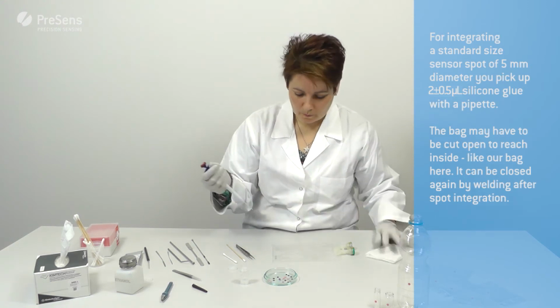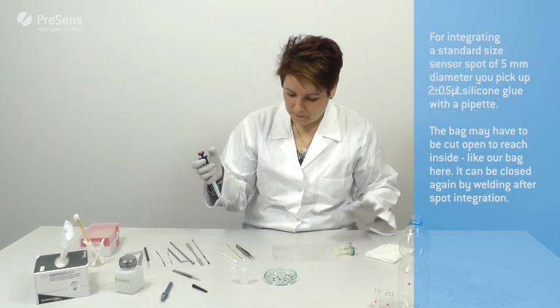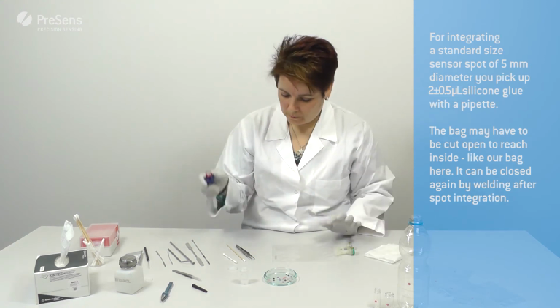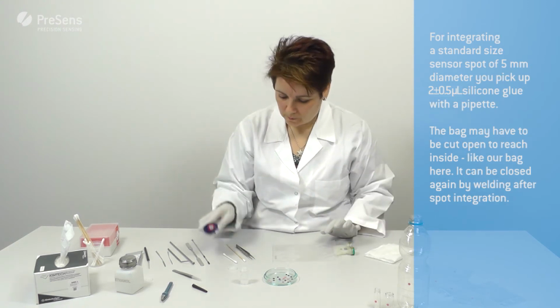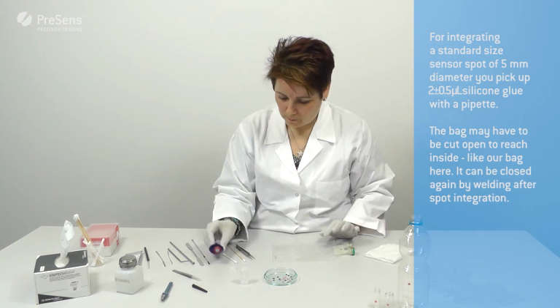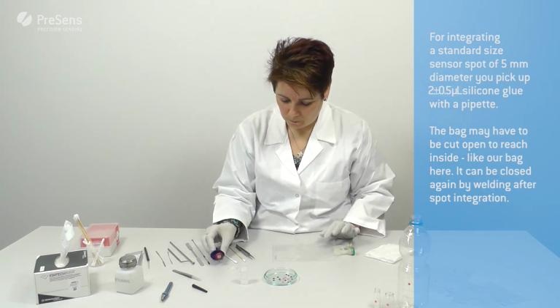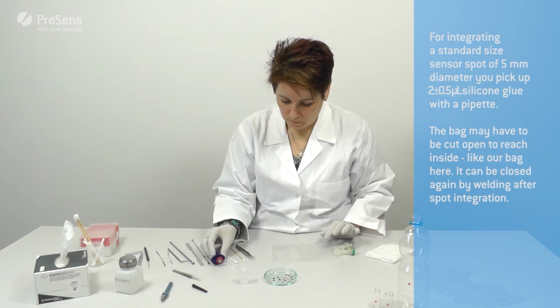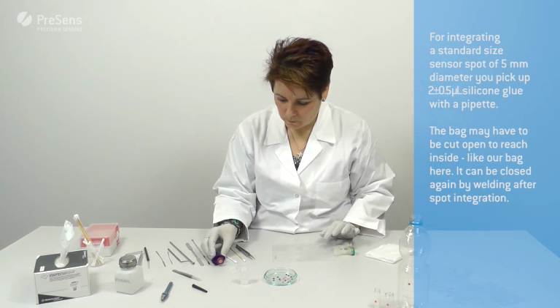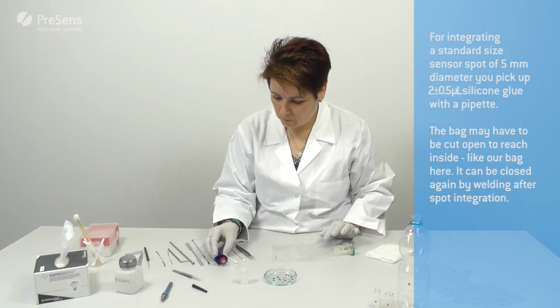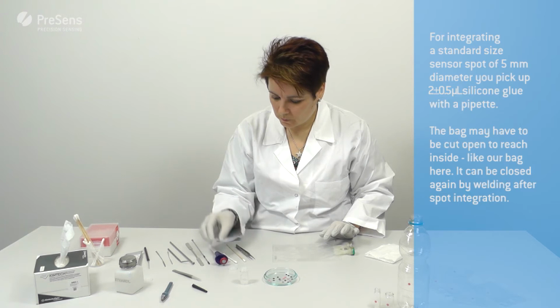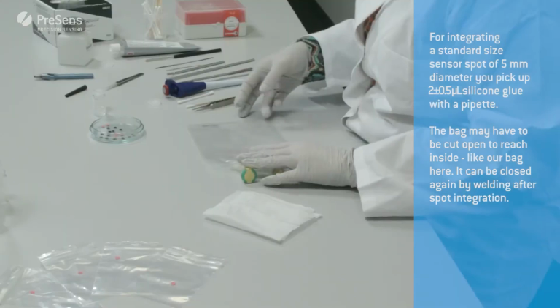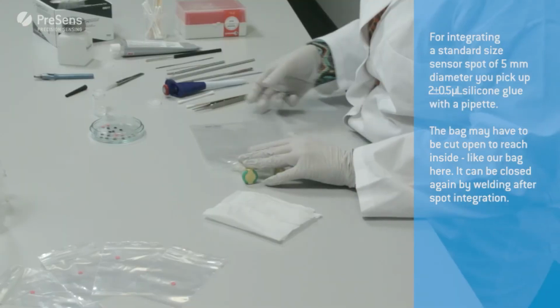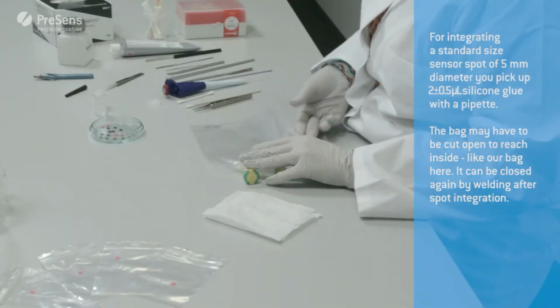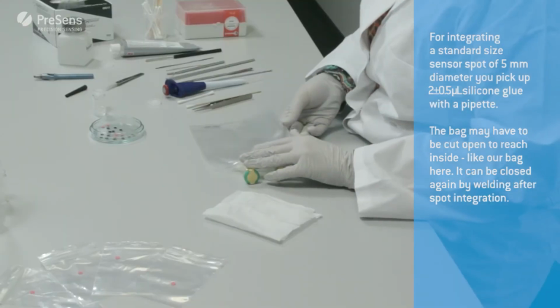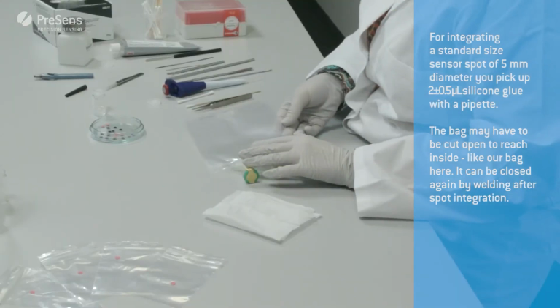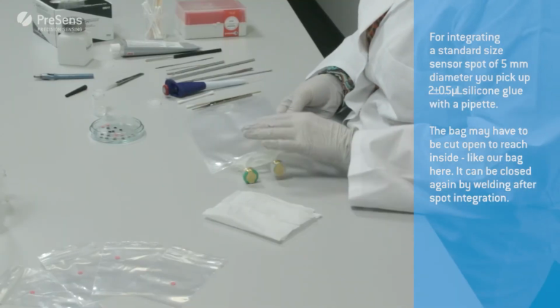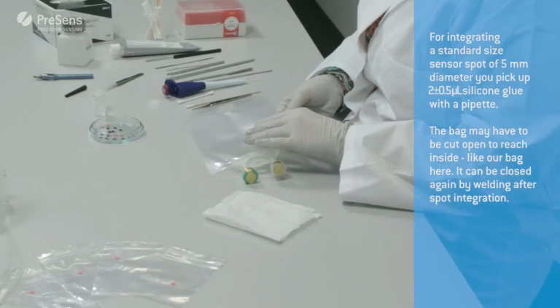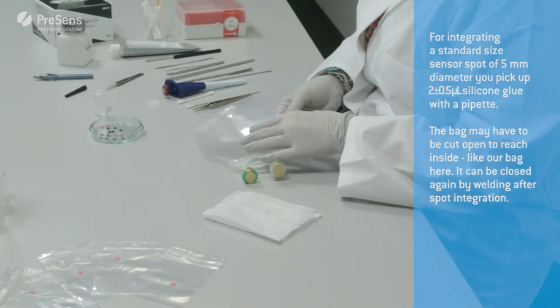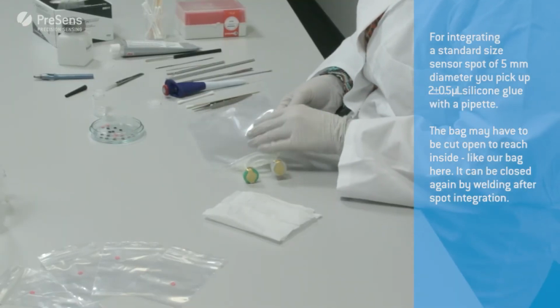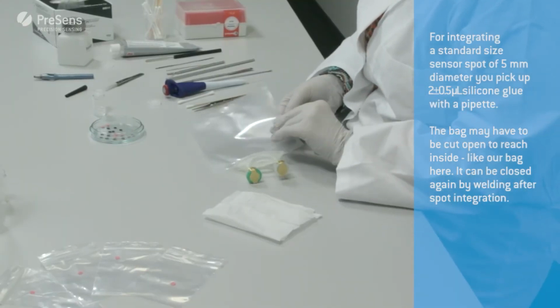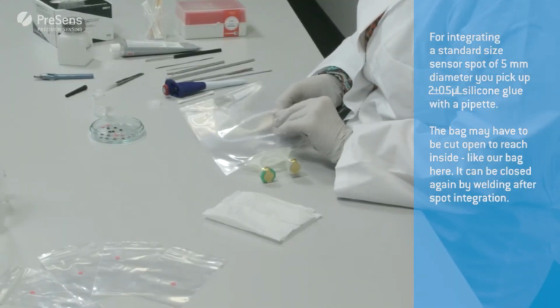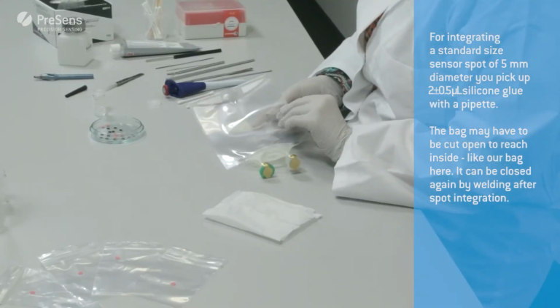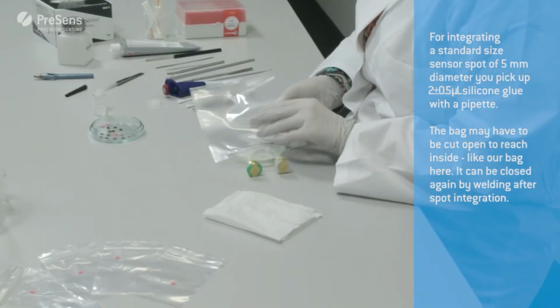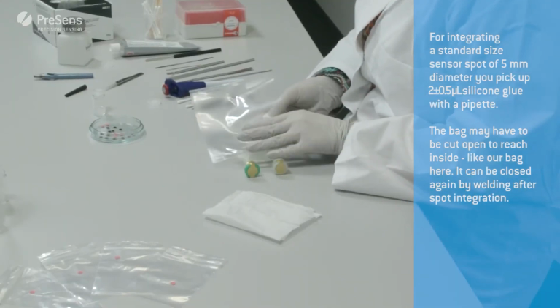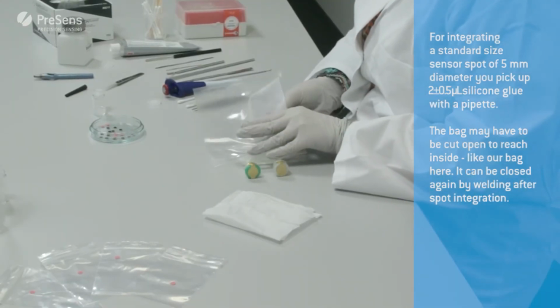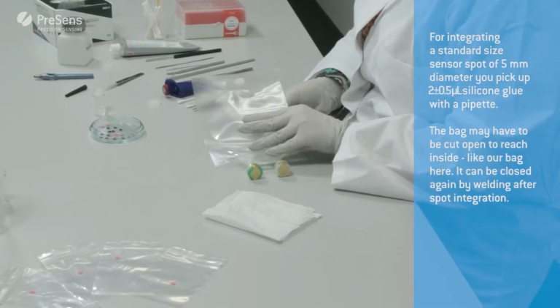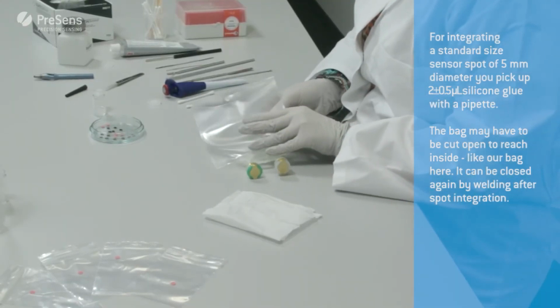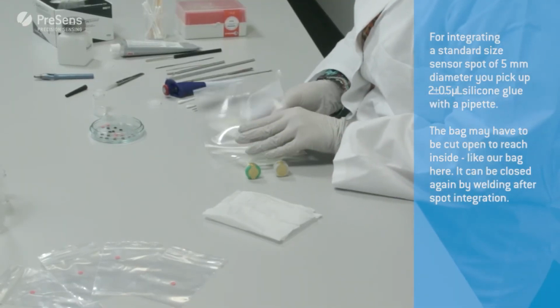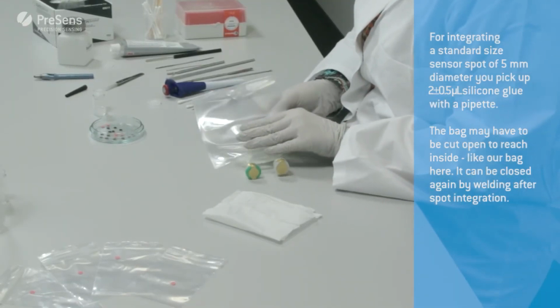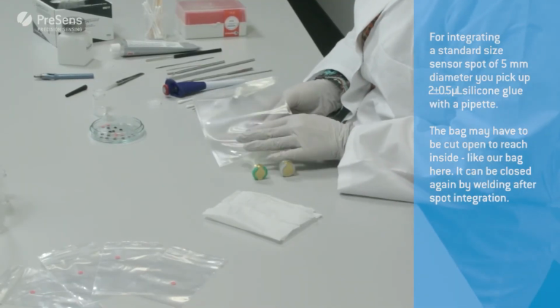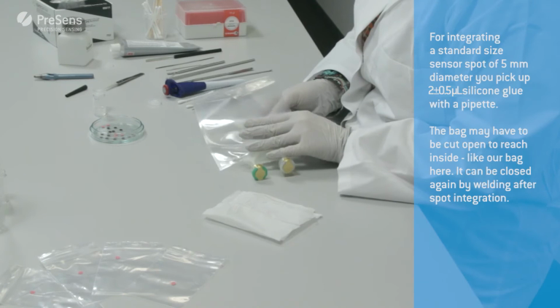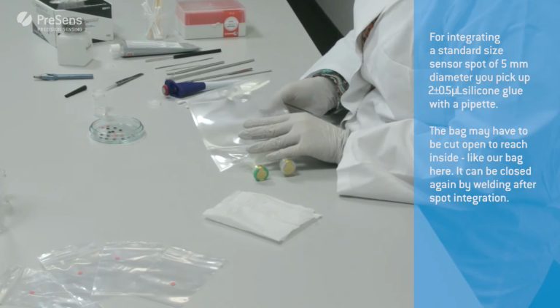The bag may have to be cut open to reach inside, like our bag here. It can be closed again by welding after spot integration.